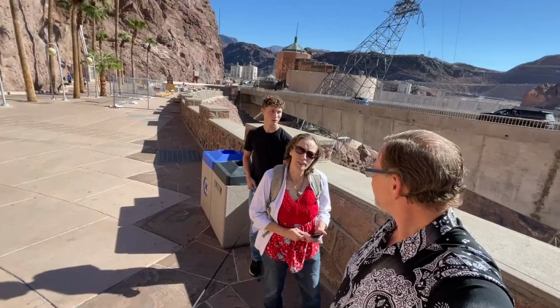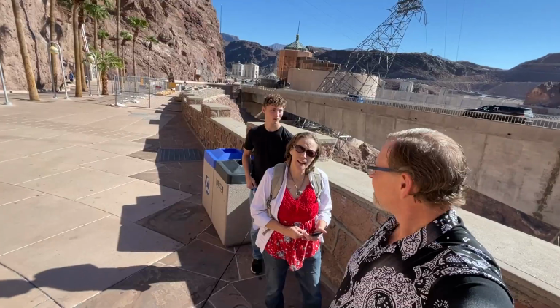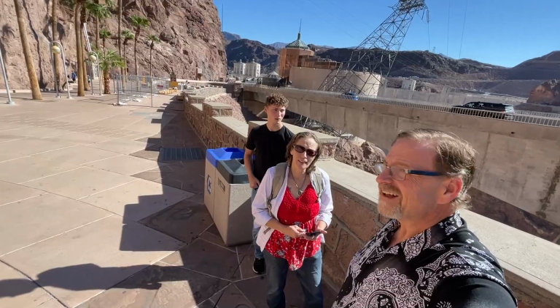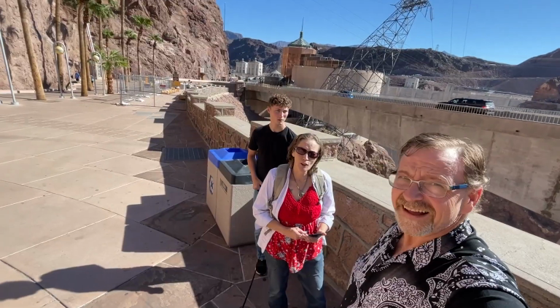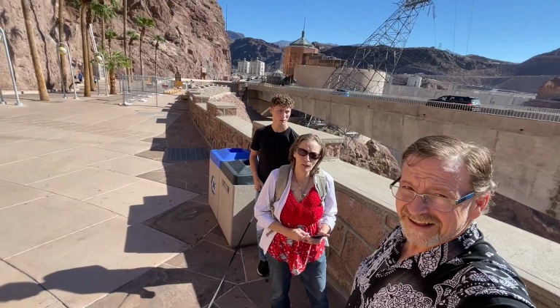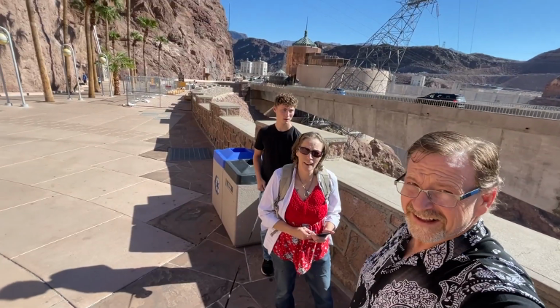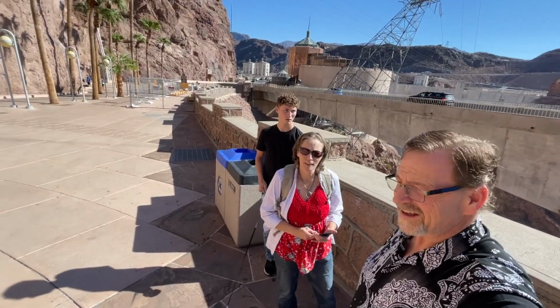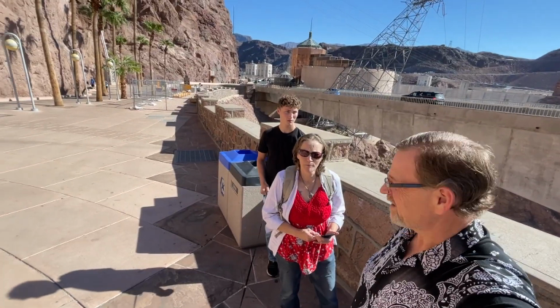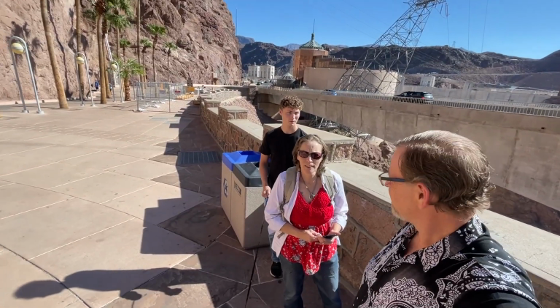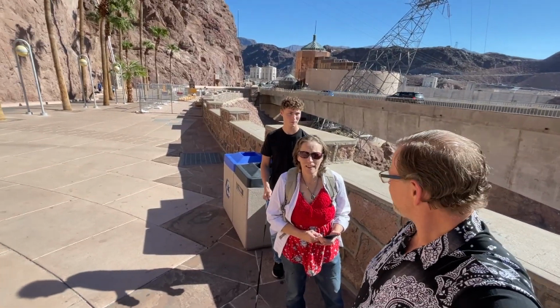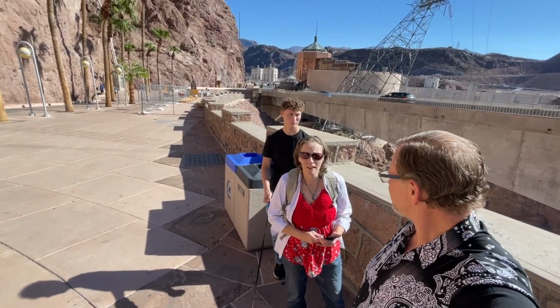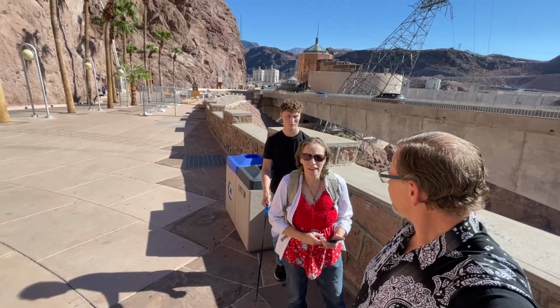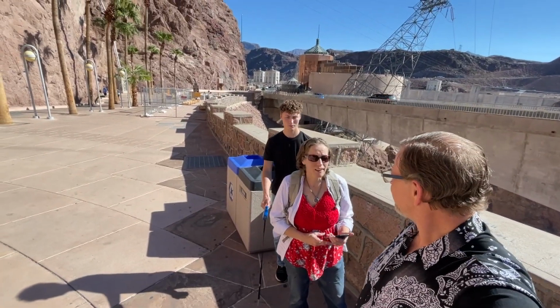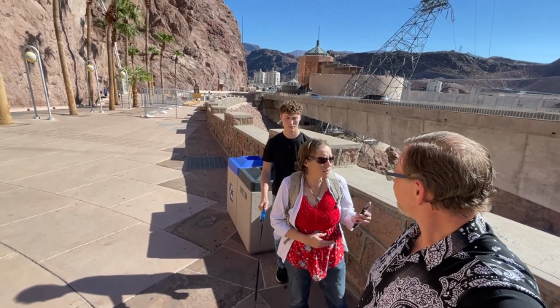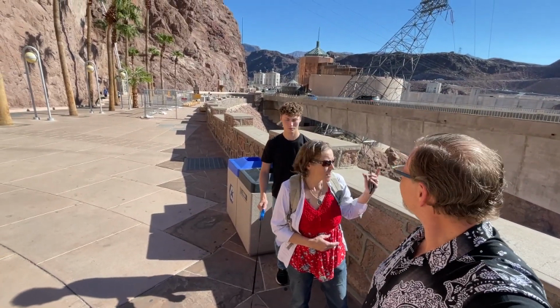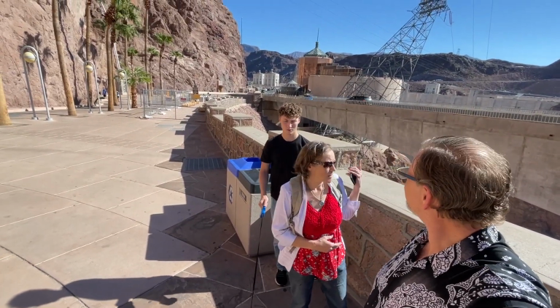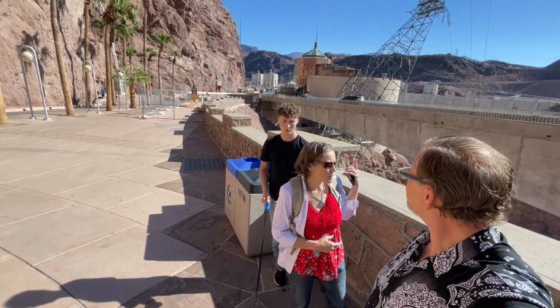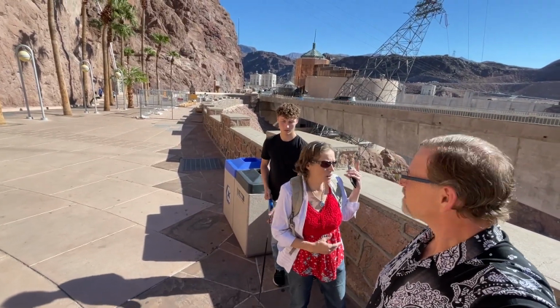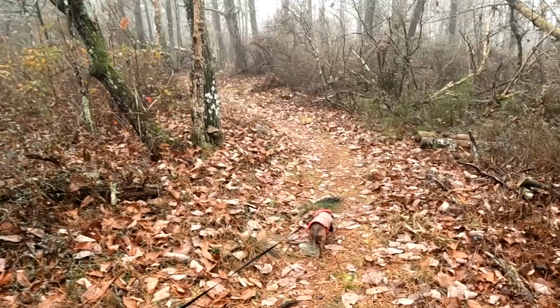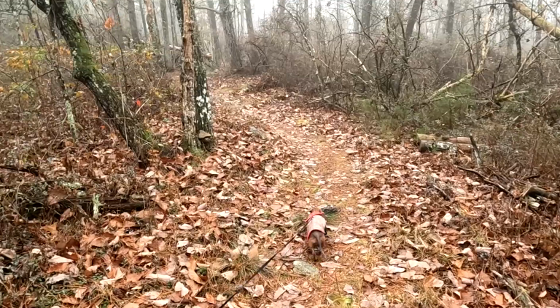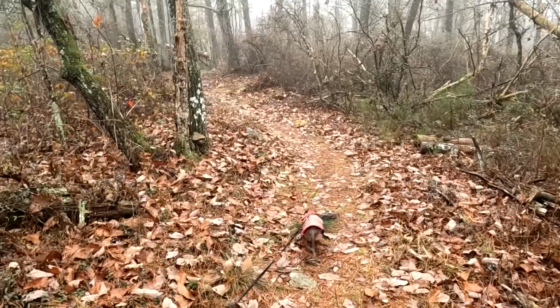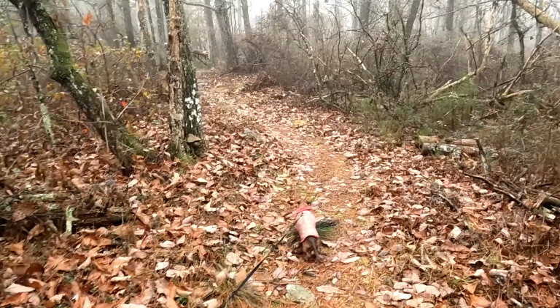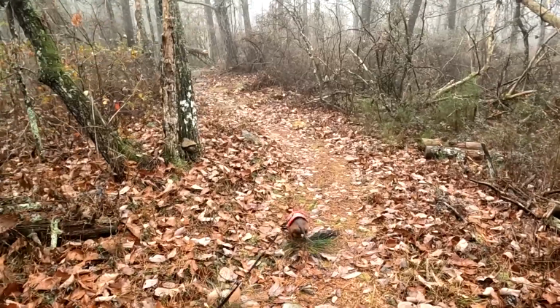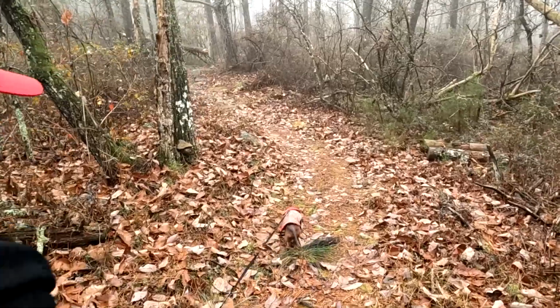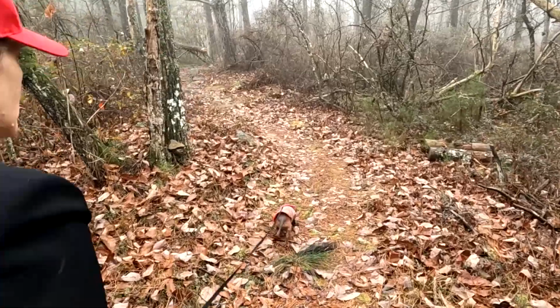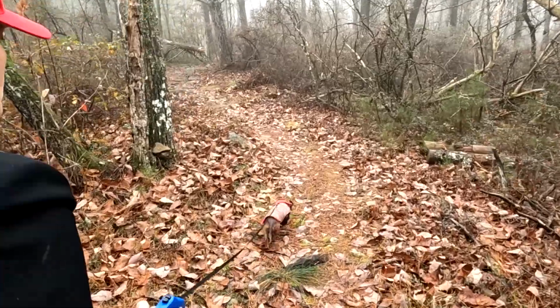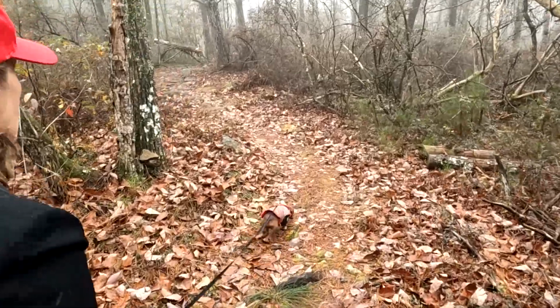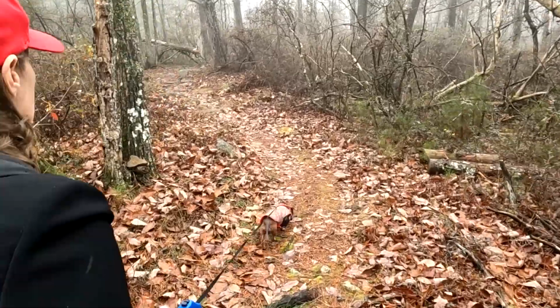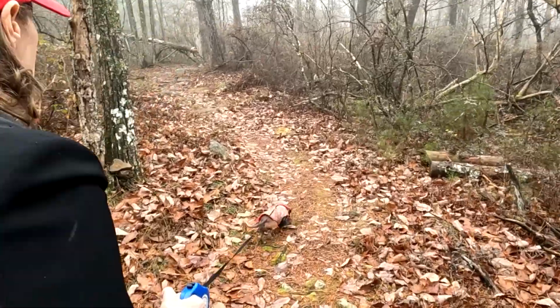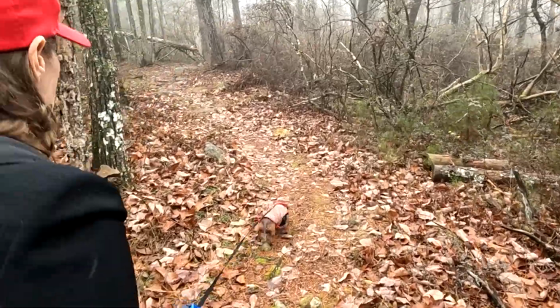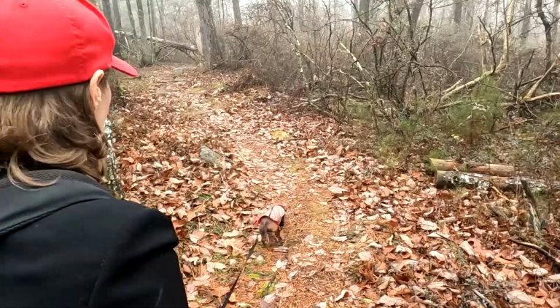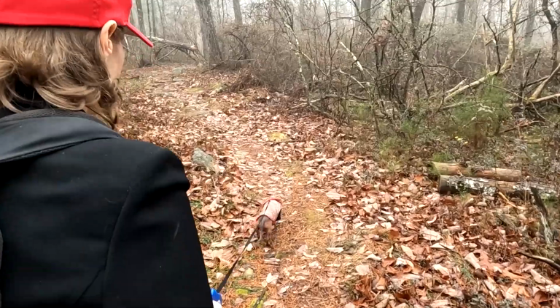We're down at the different dams. Right now we're going to — she's hiking this trail. Hiking.